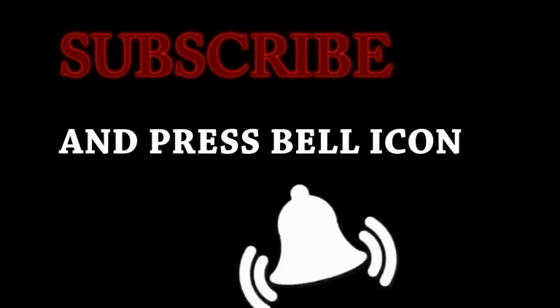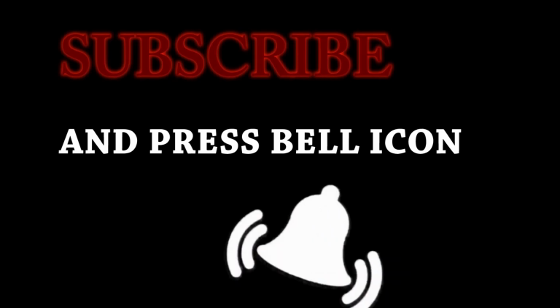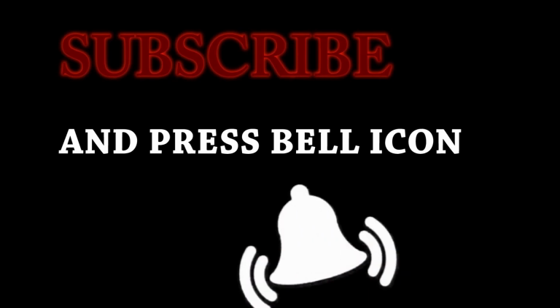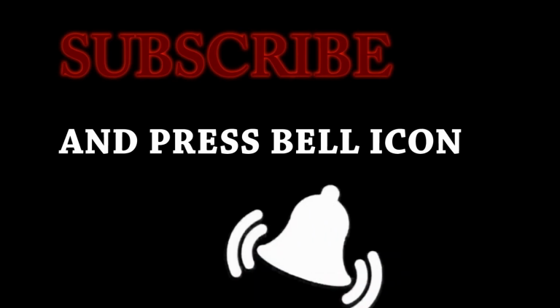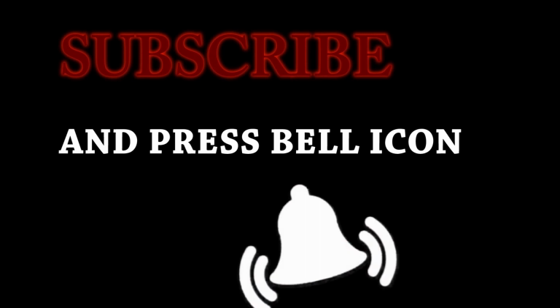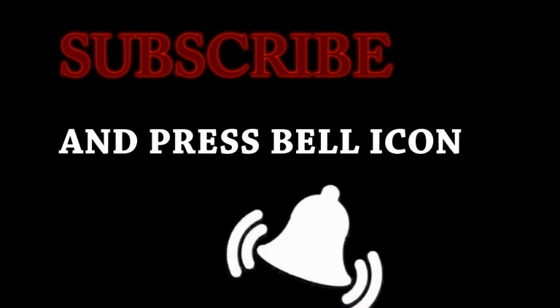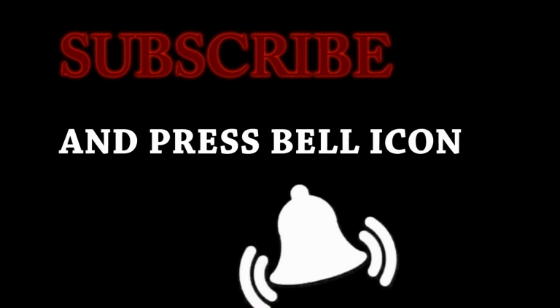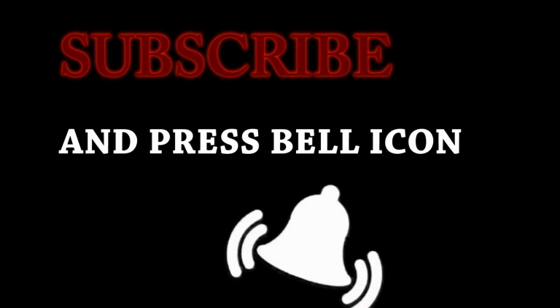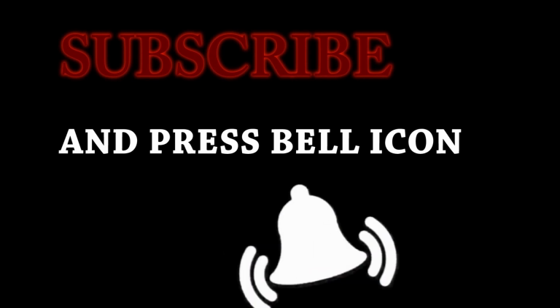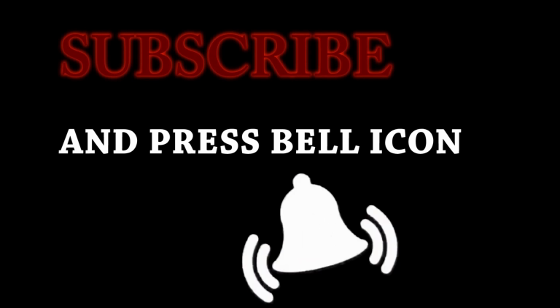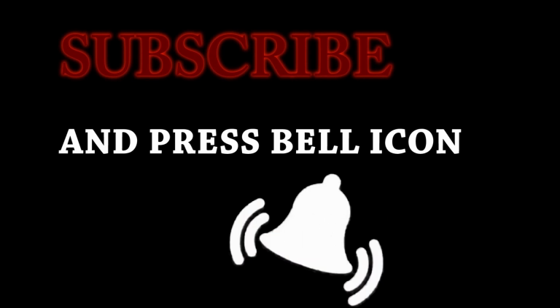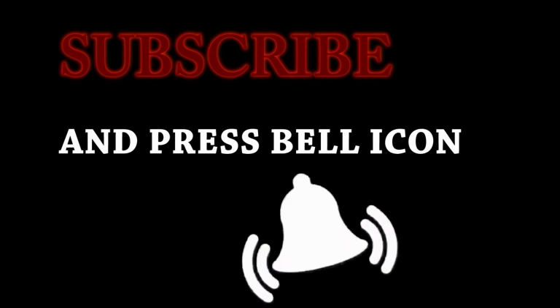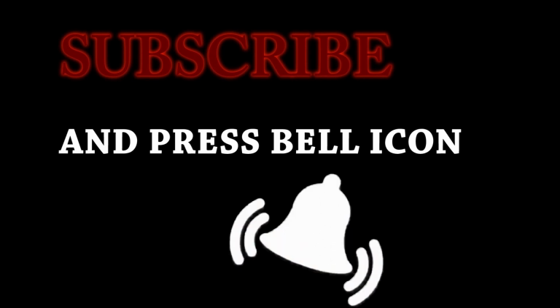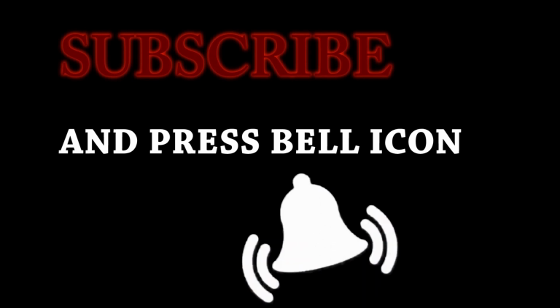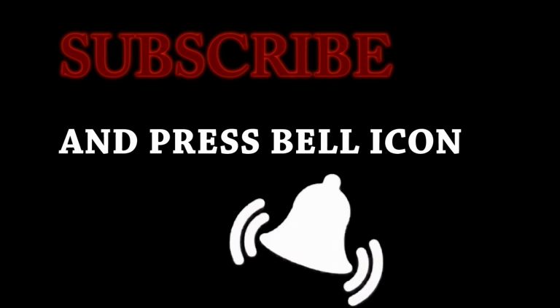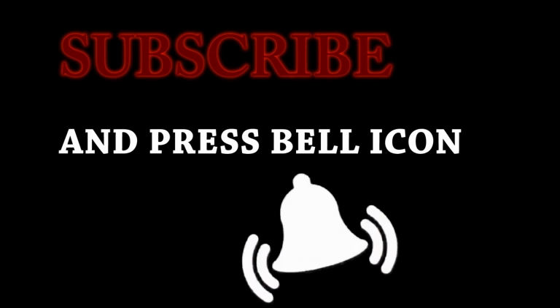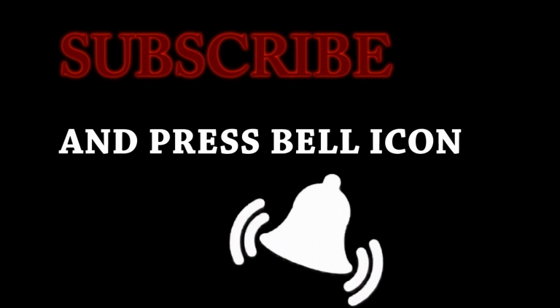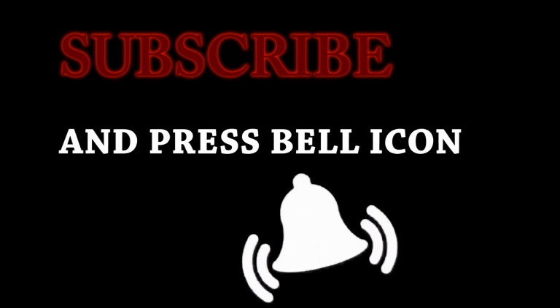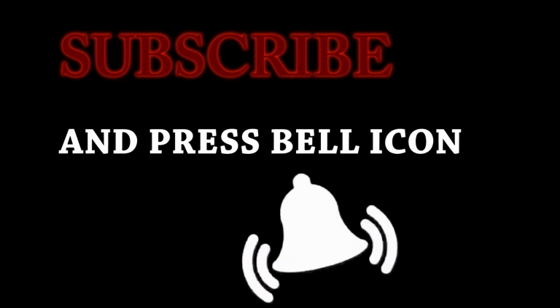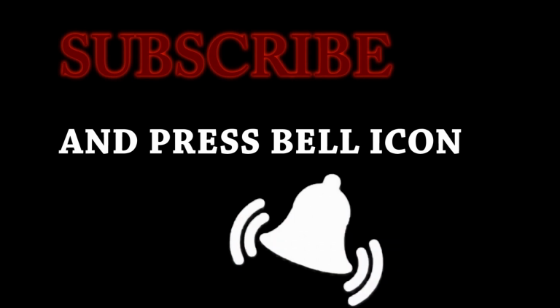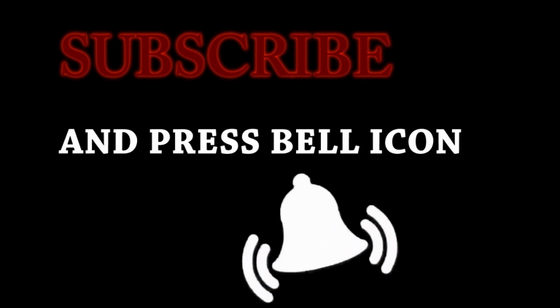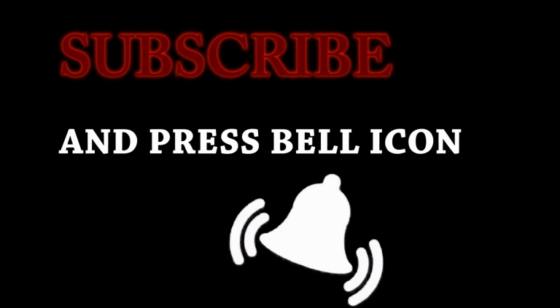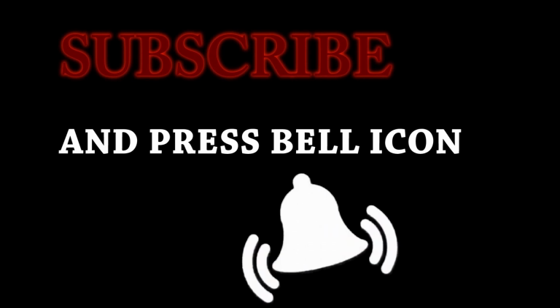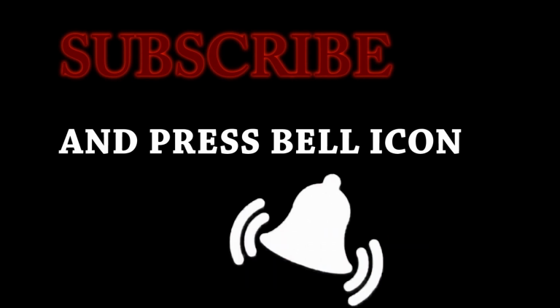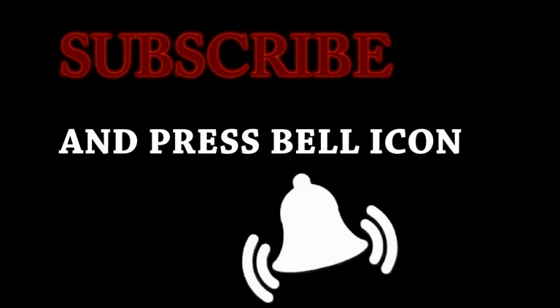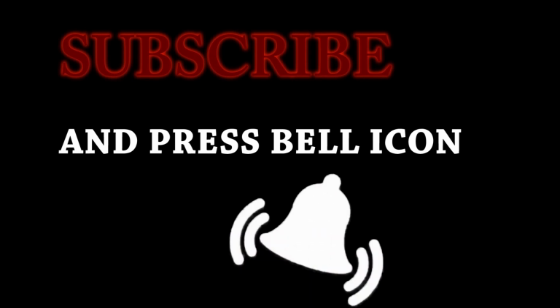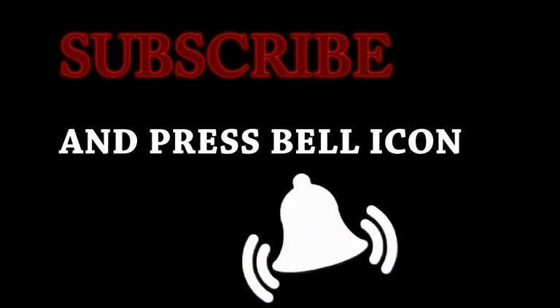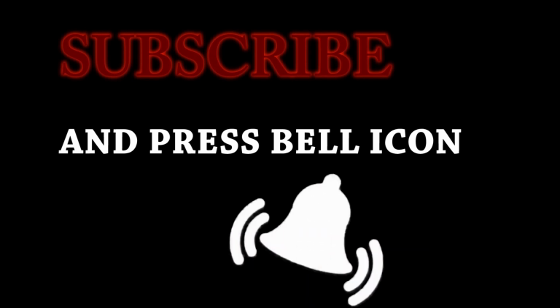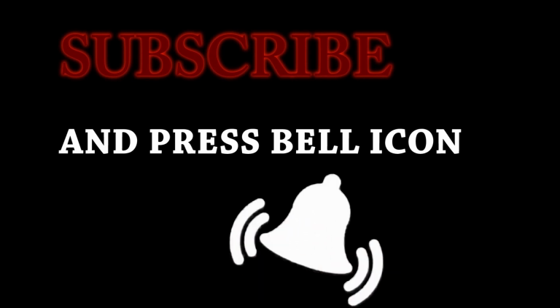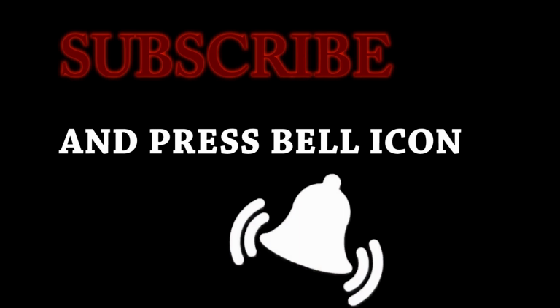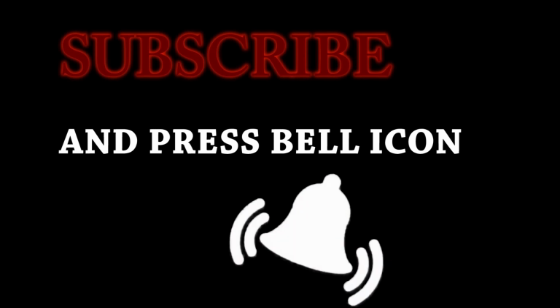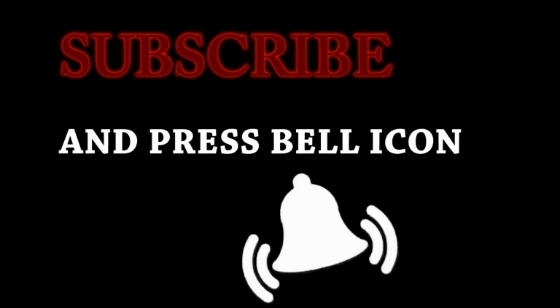Thank you very much! Please like the video, subscribe to the channel, and also press the bell button for daily notifications and updates. Thank you very much!